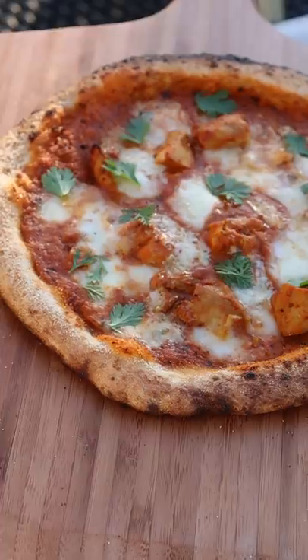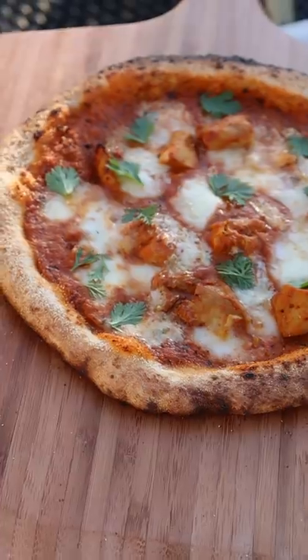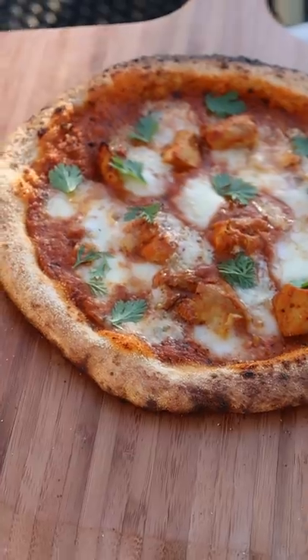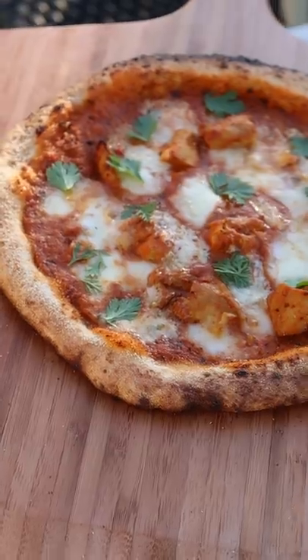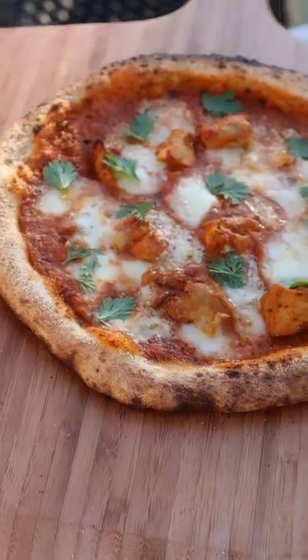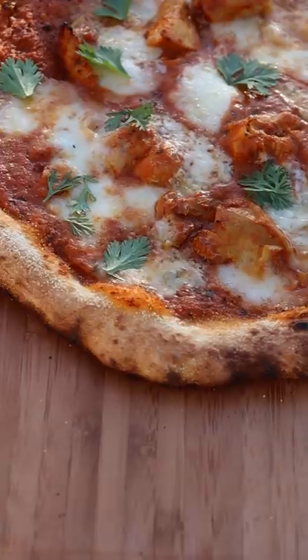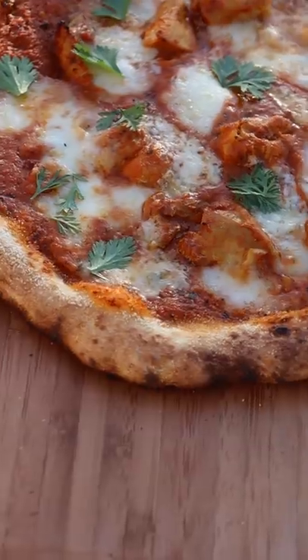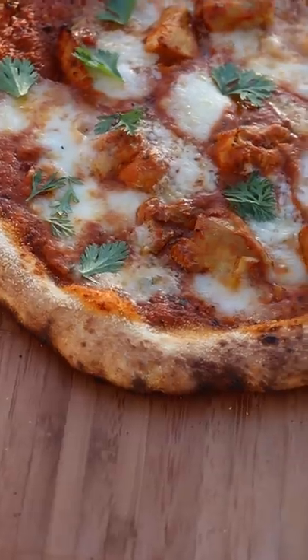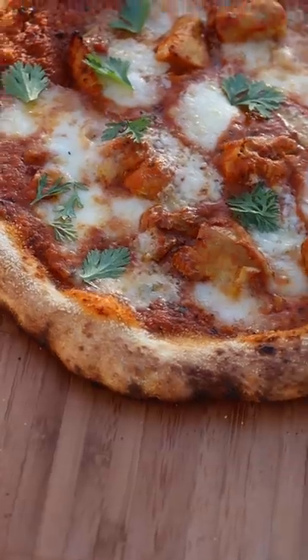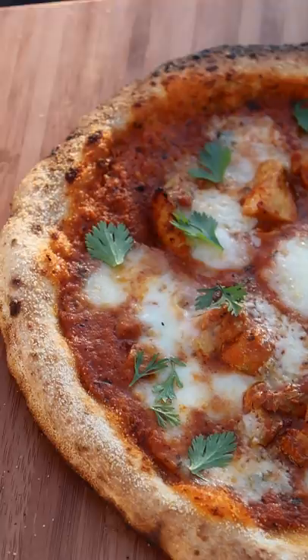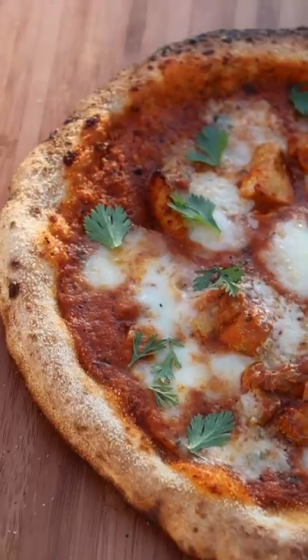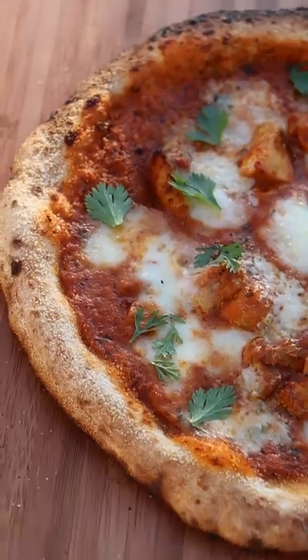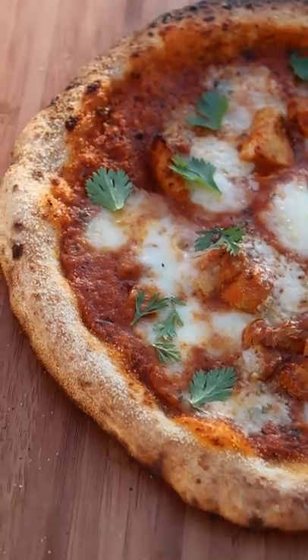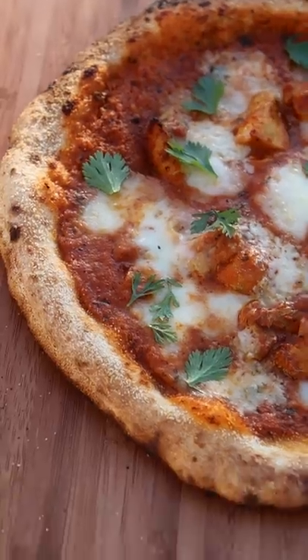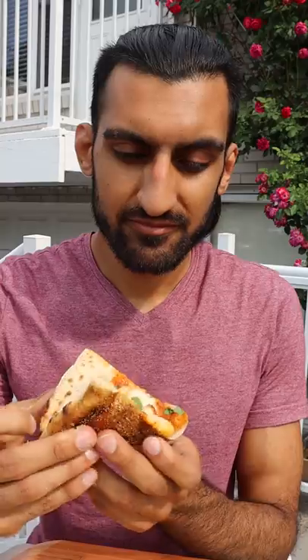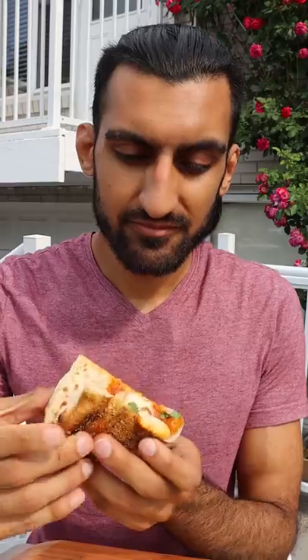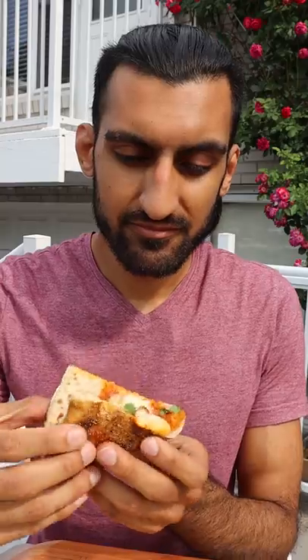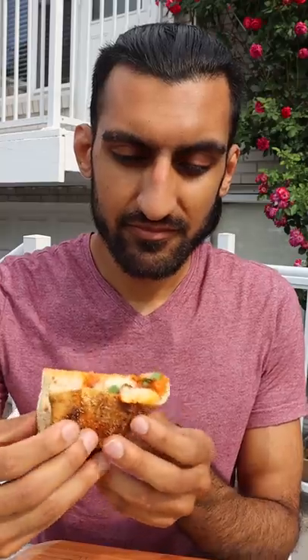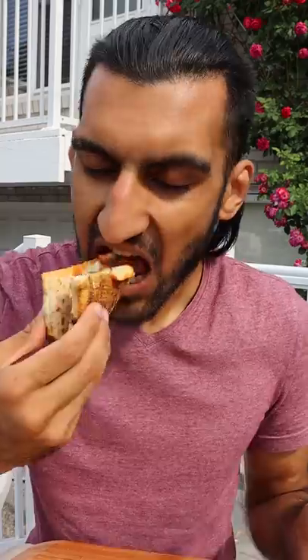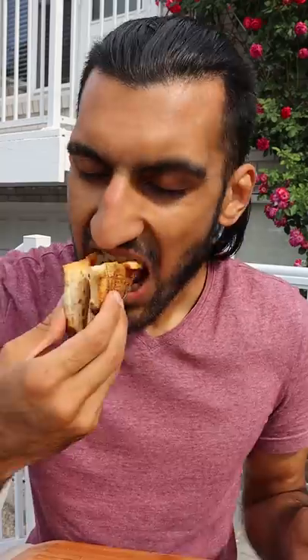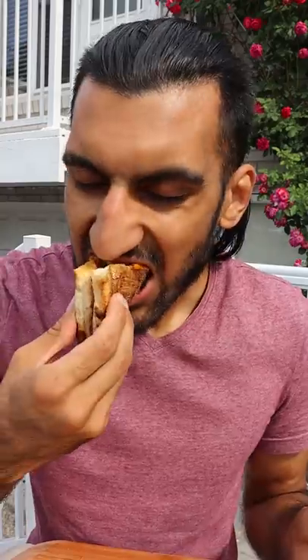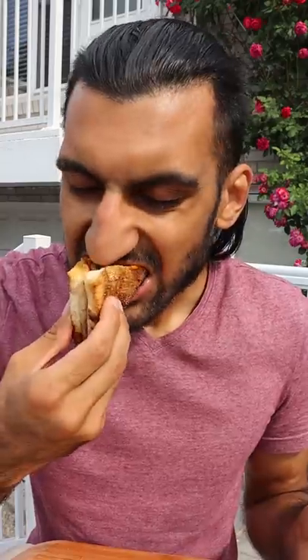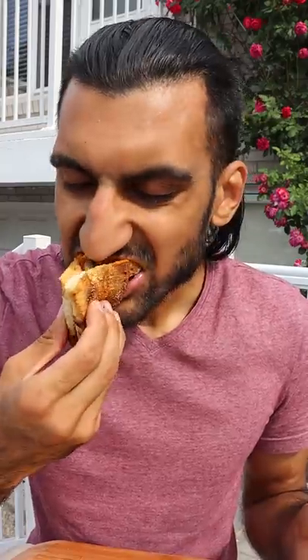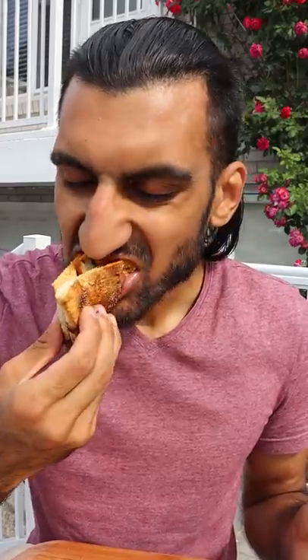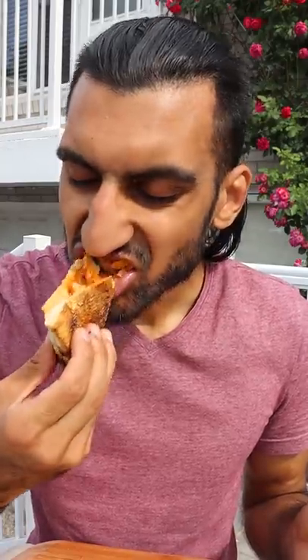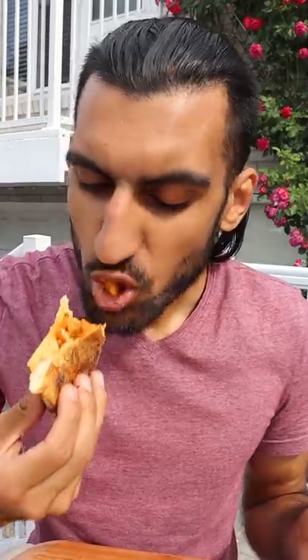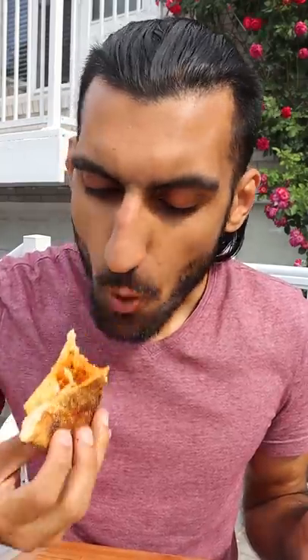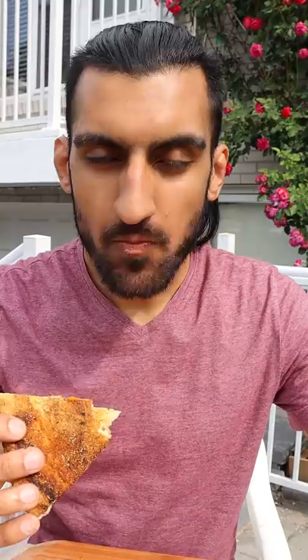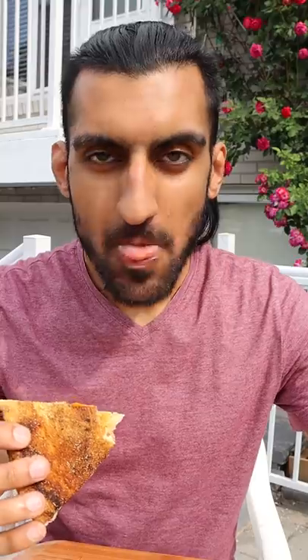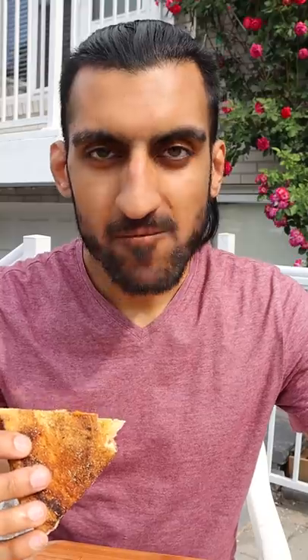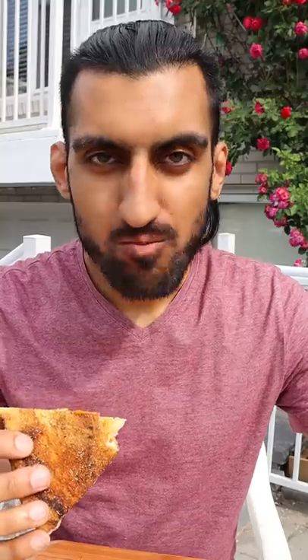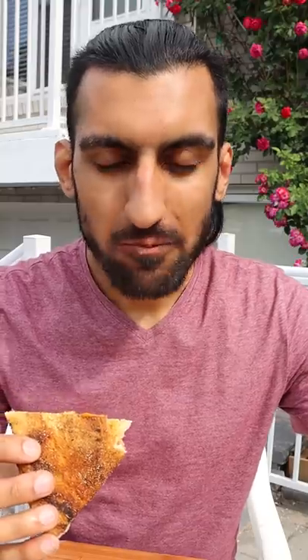Here's how you can make butter chicken pizza. Pizza is definitely one of my favorite foods and I think this is a pretty cool fusion dish.